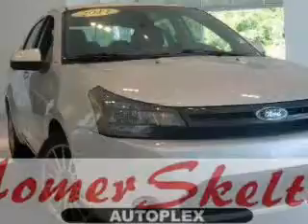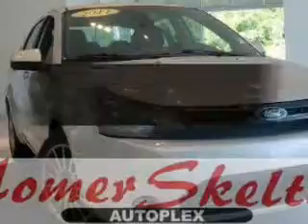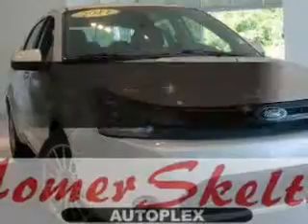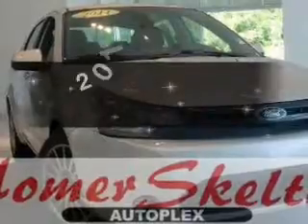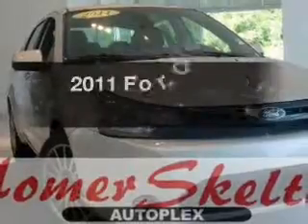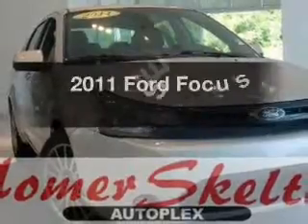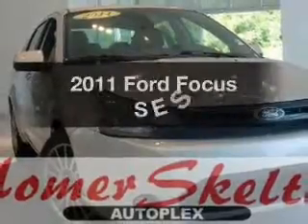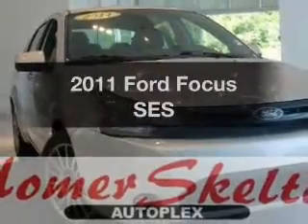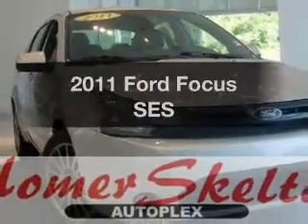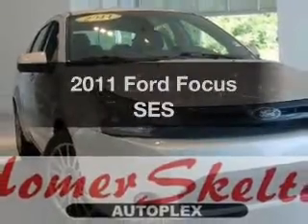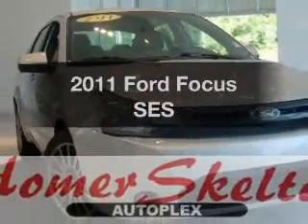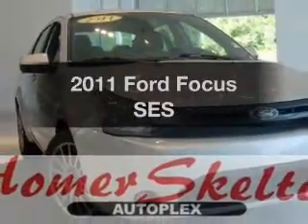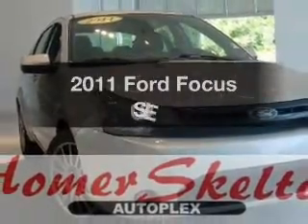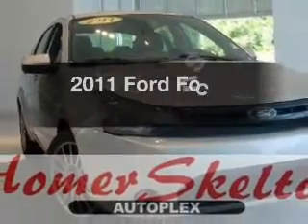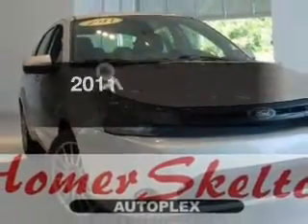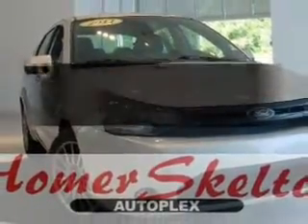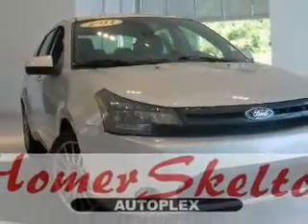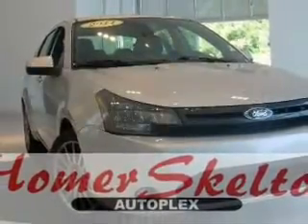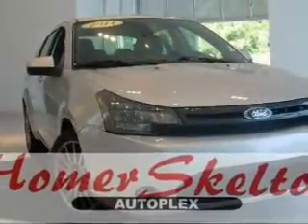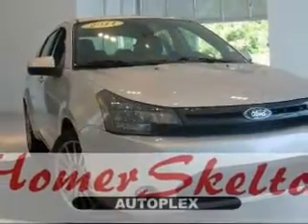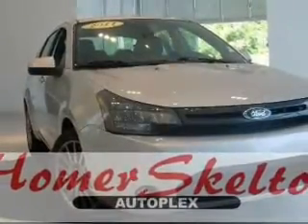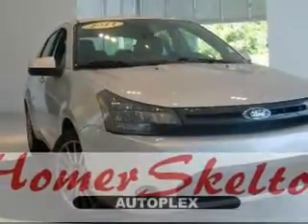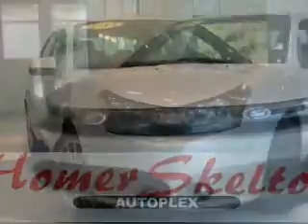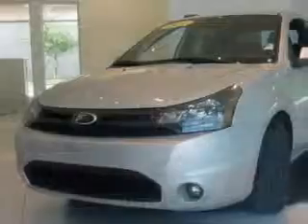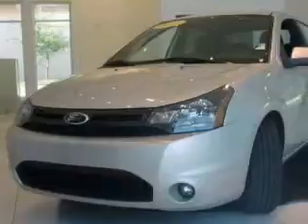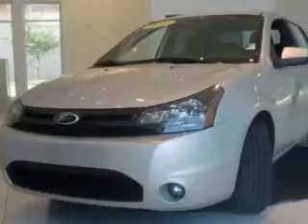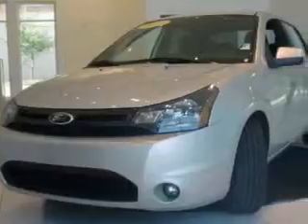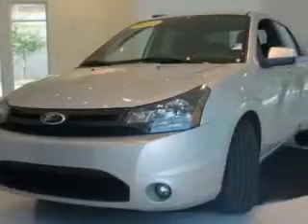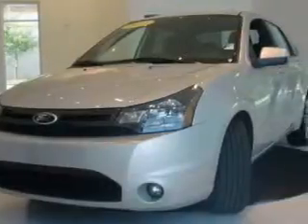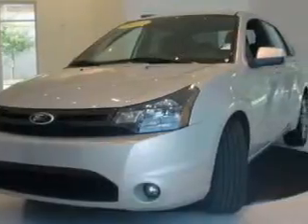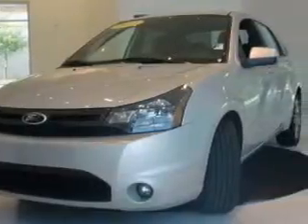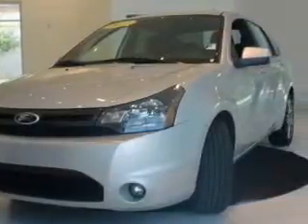Get noticed in this 2011 Ford Focus. Everything you need under one roof with this great vehicle.